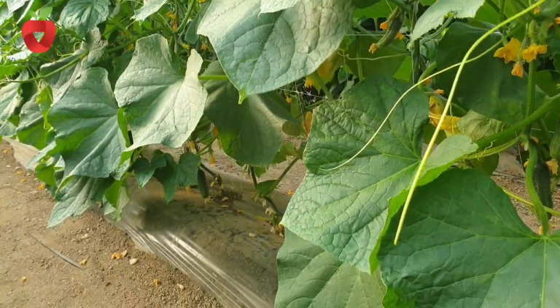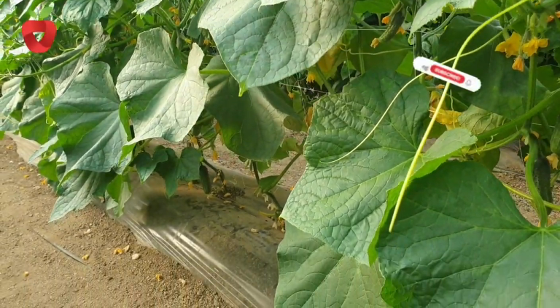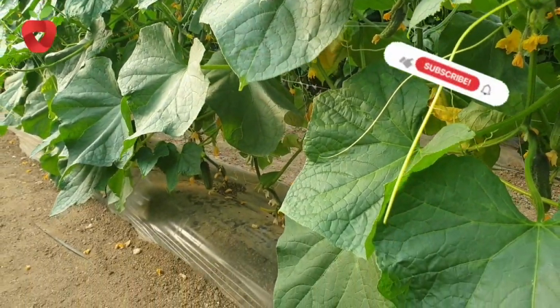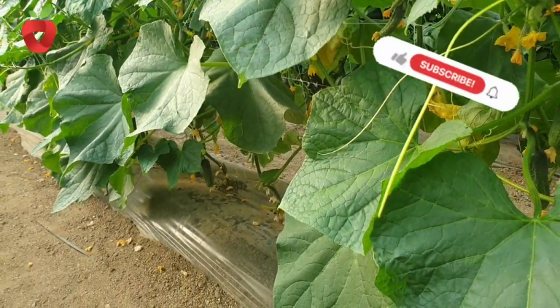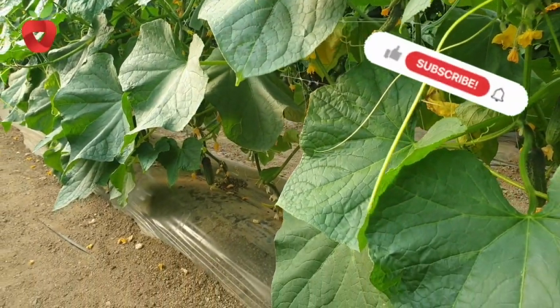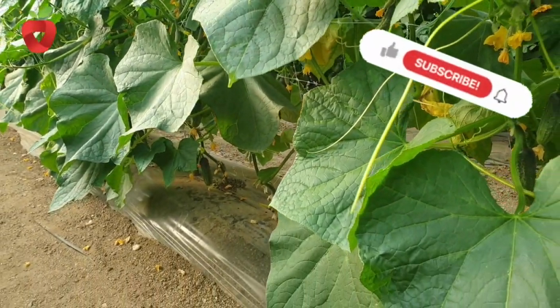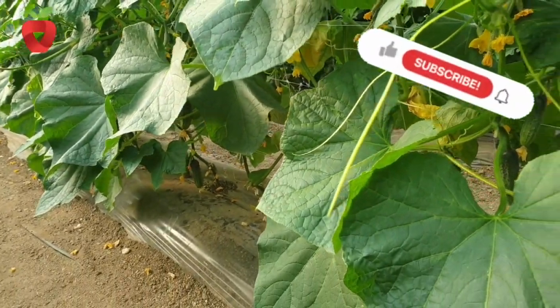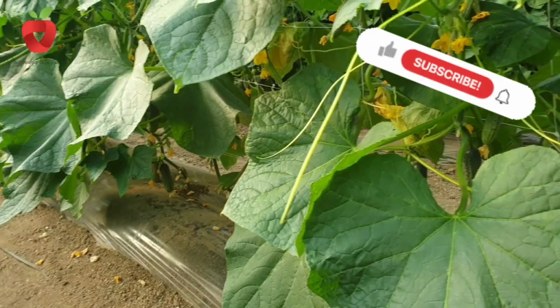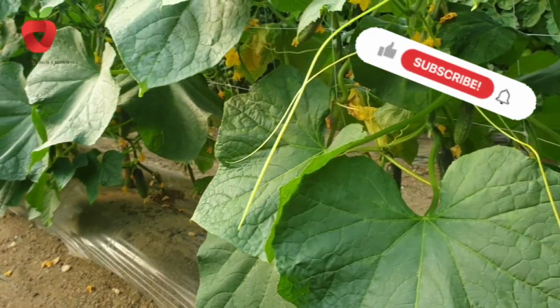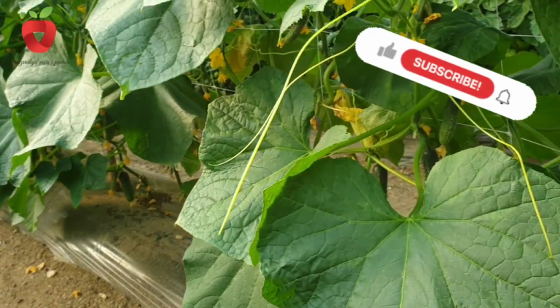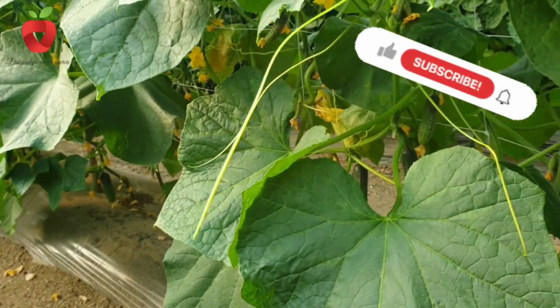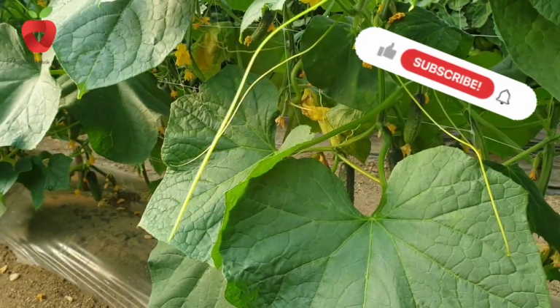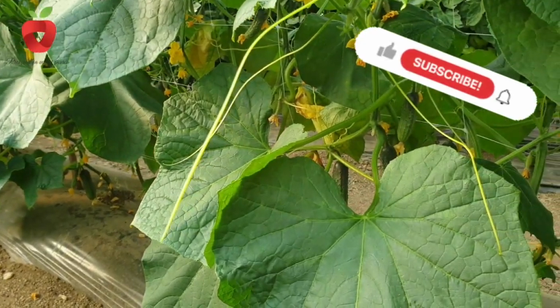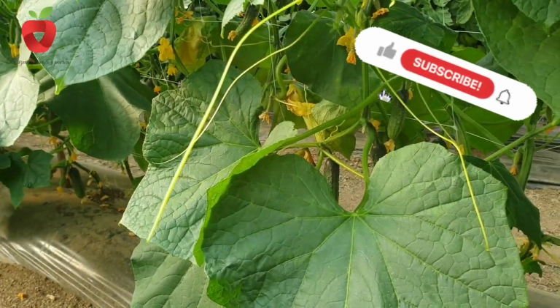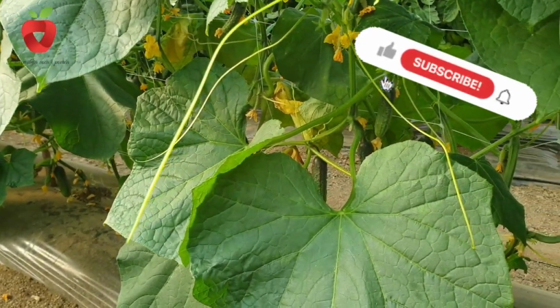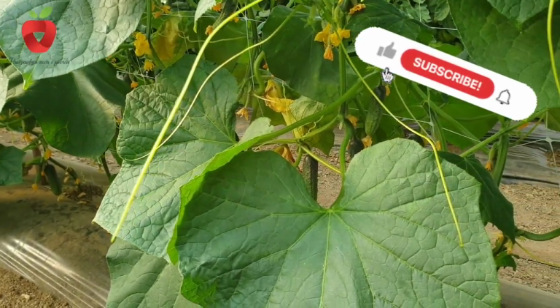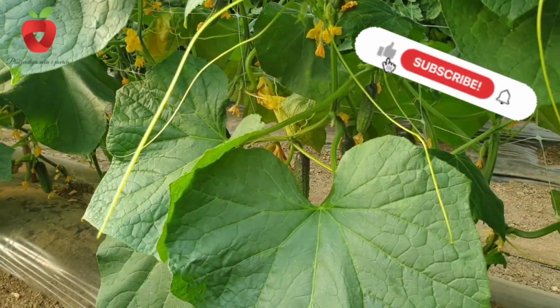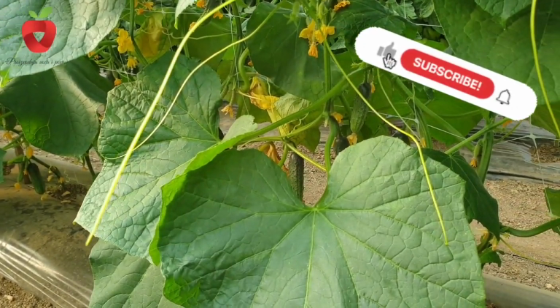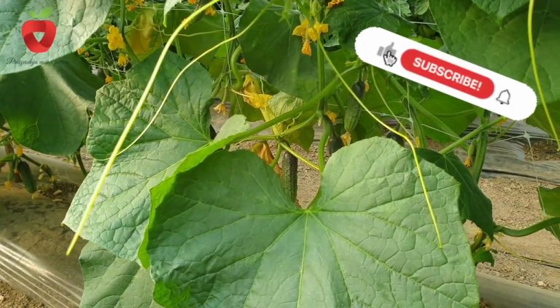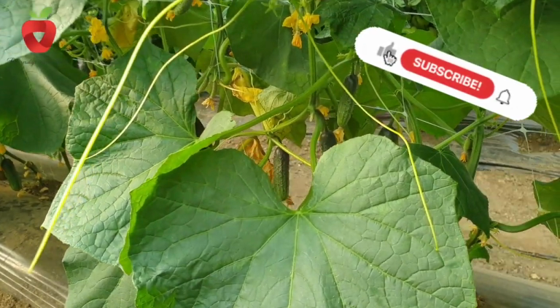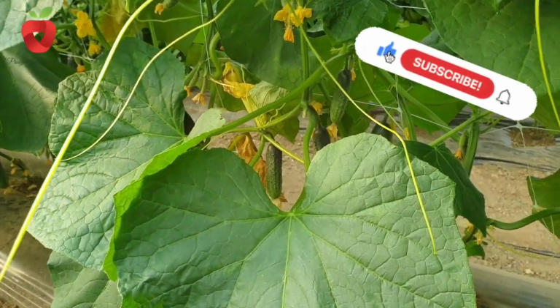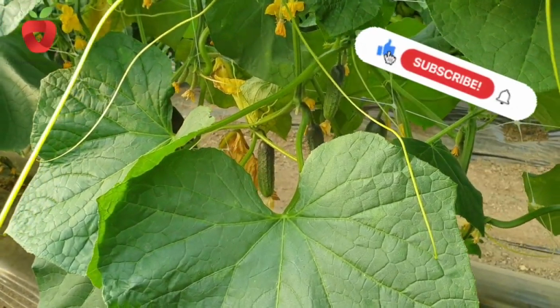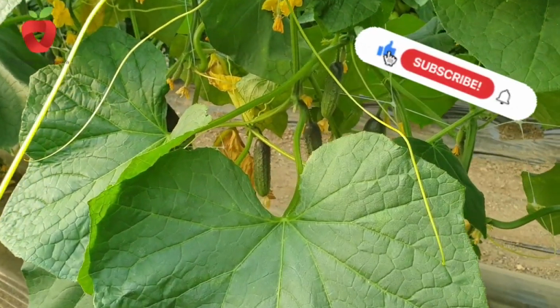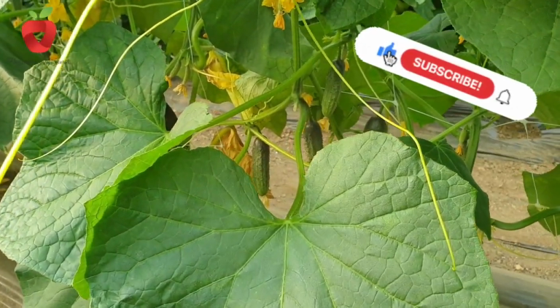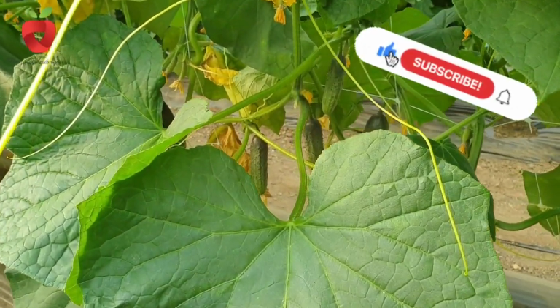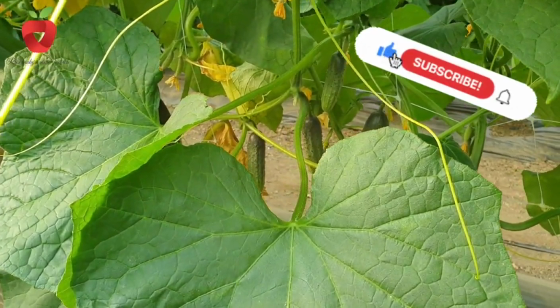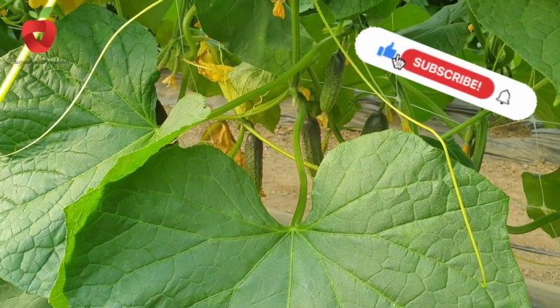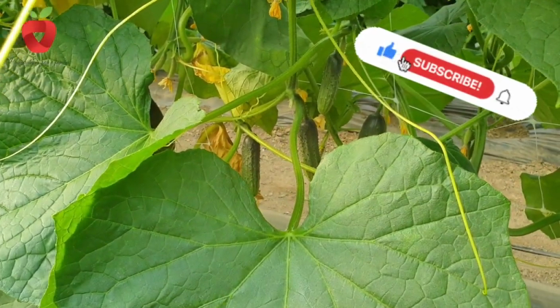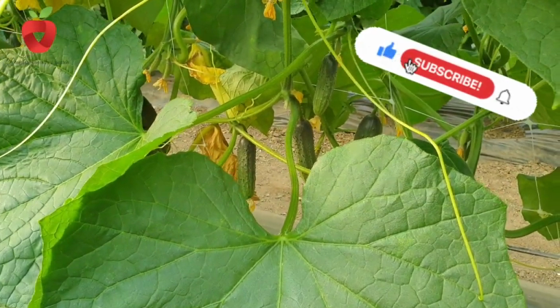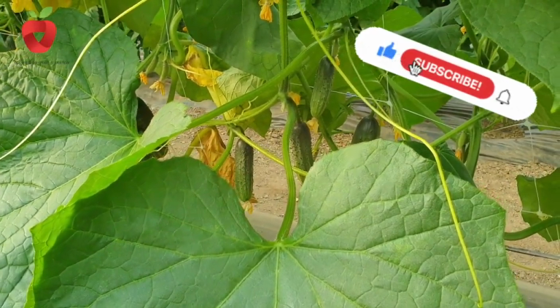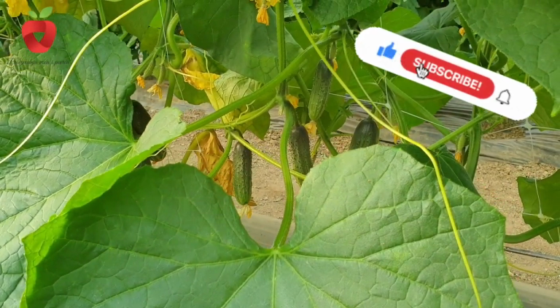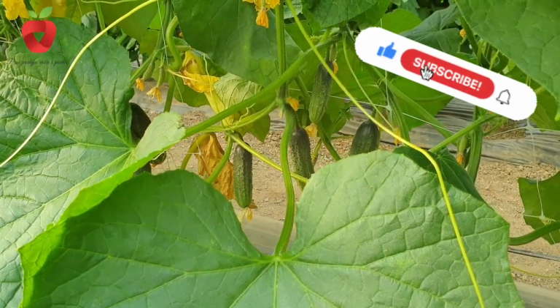In today's video we will share all the important information about growing cucumbers with you.